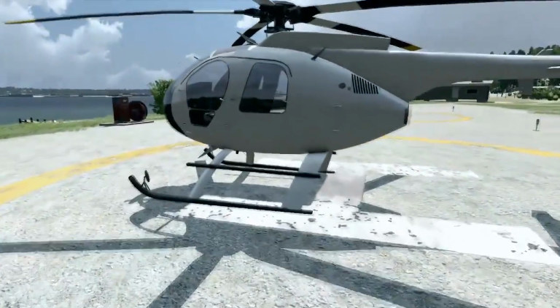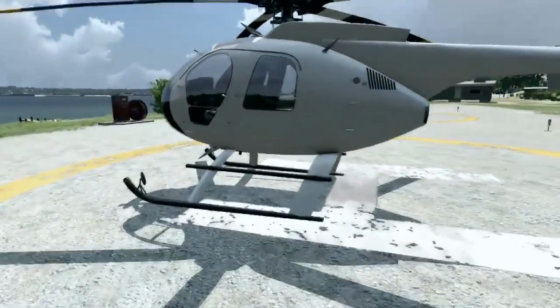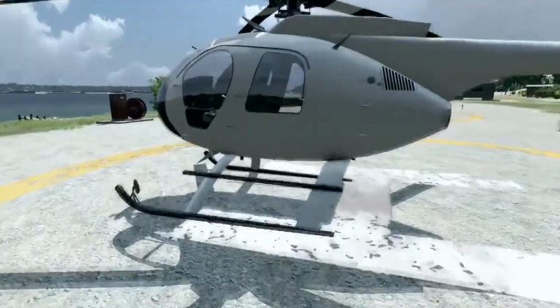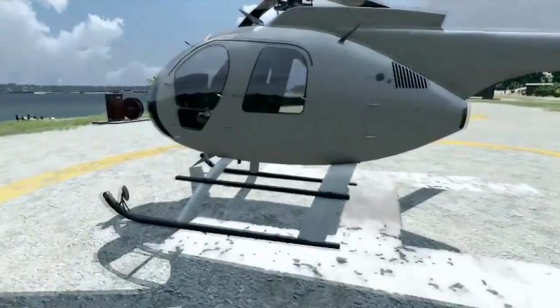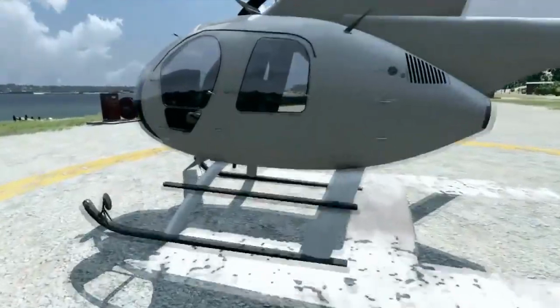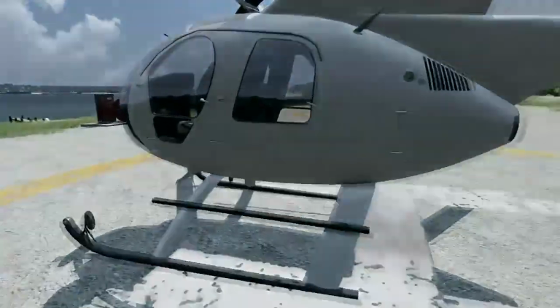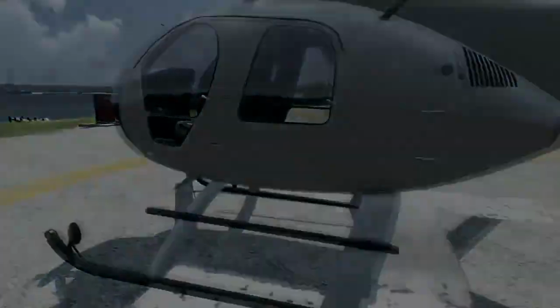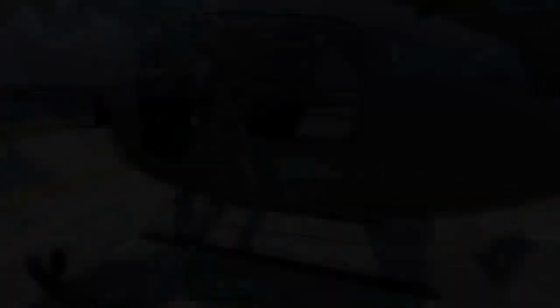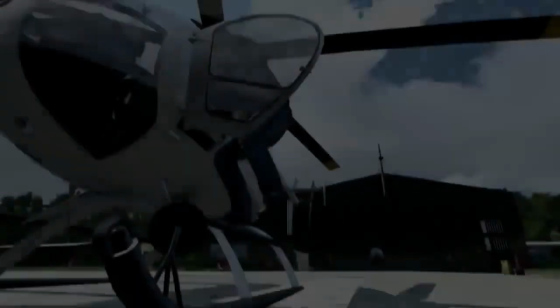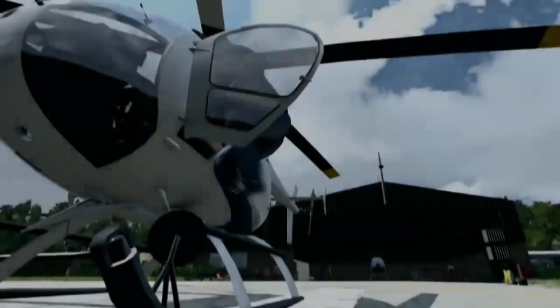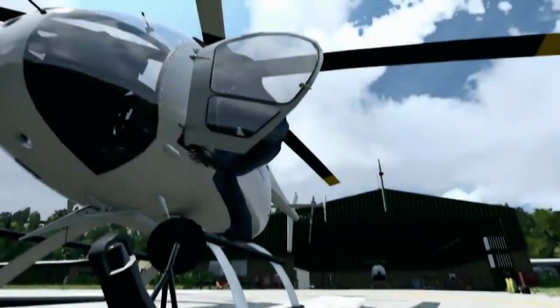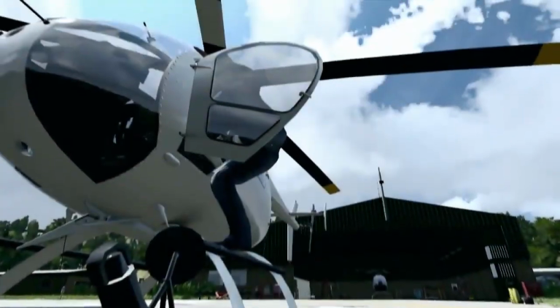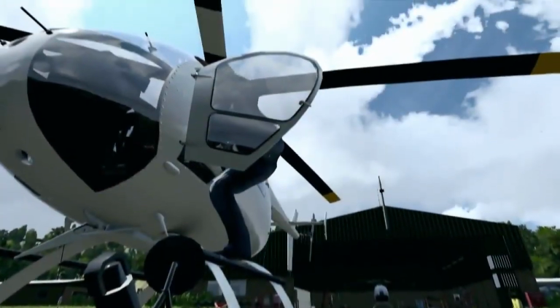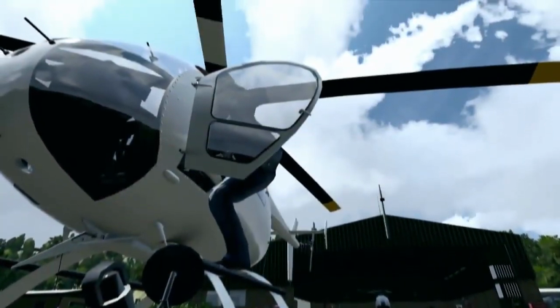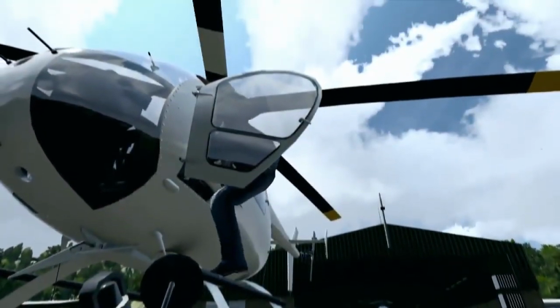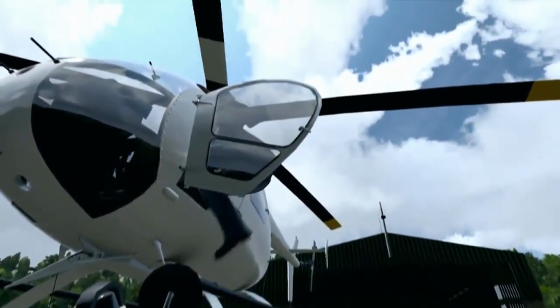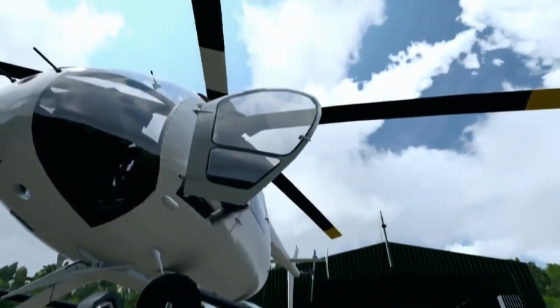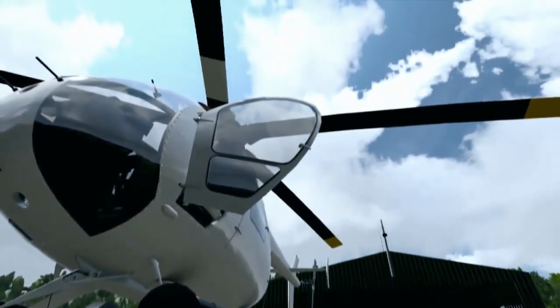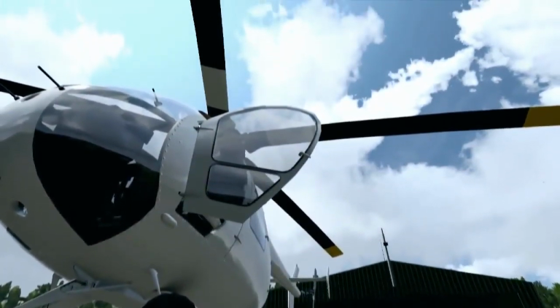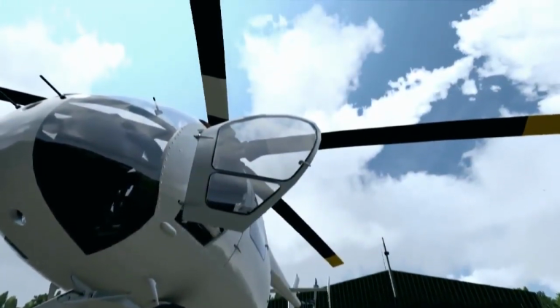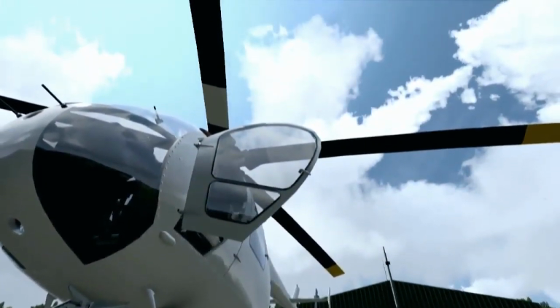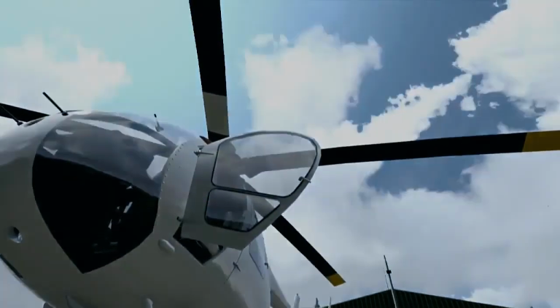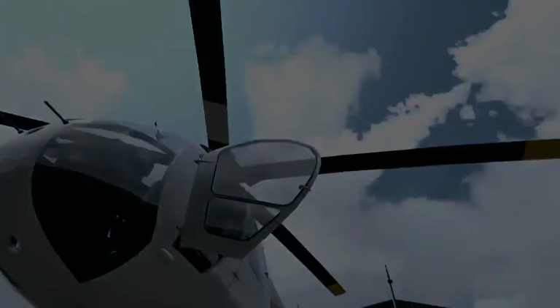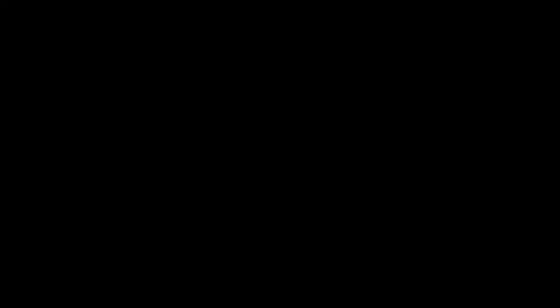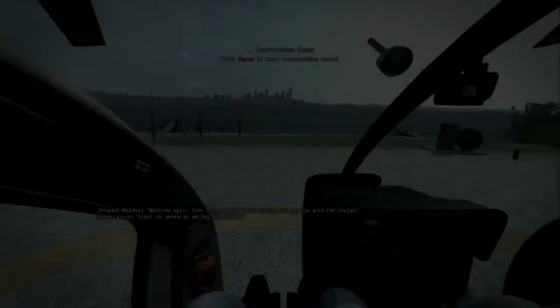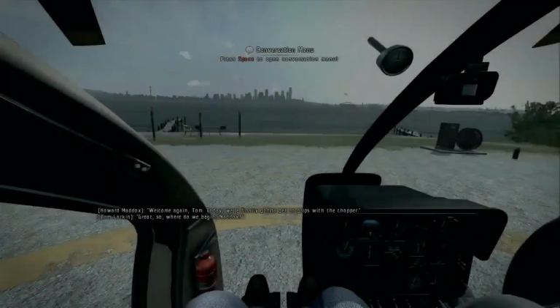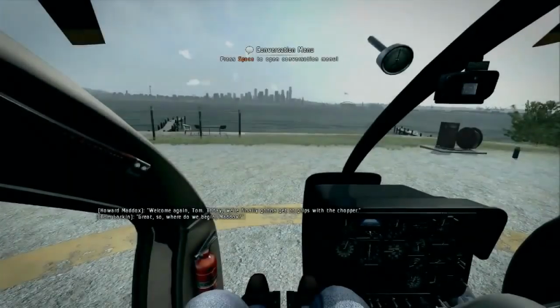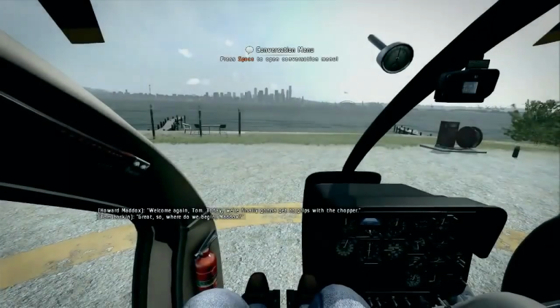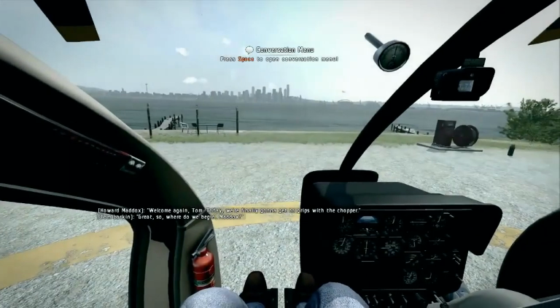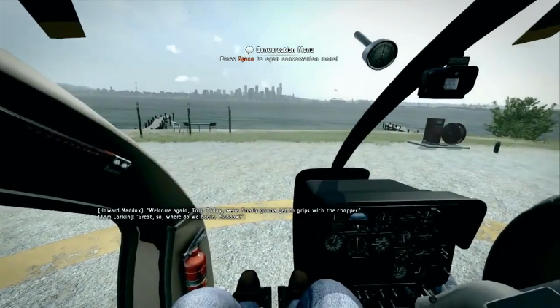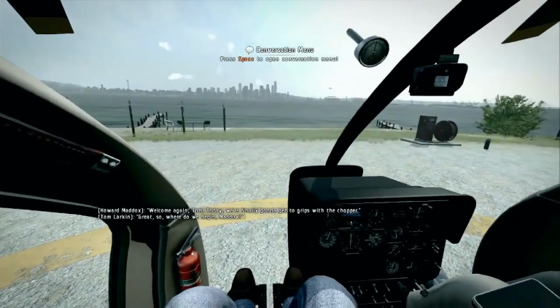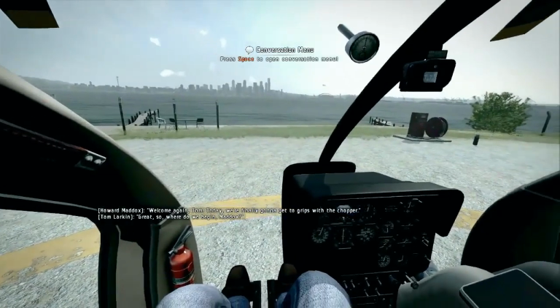Welcome again, Tom. Today we're finally going to get to grips with the chopper. Great. So, where do we begin, Maddox?